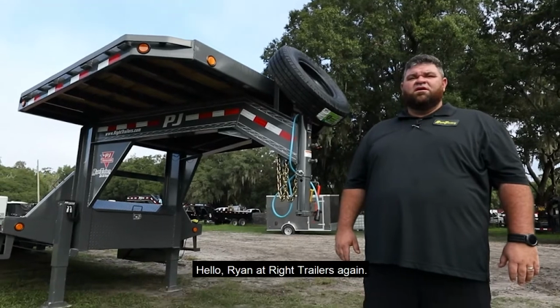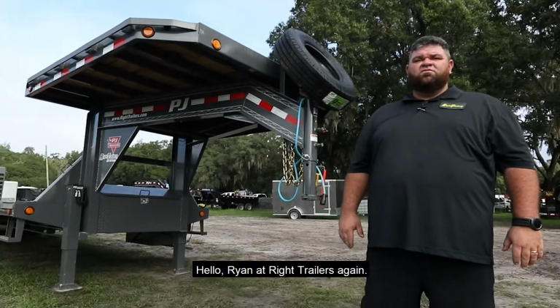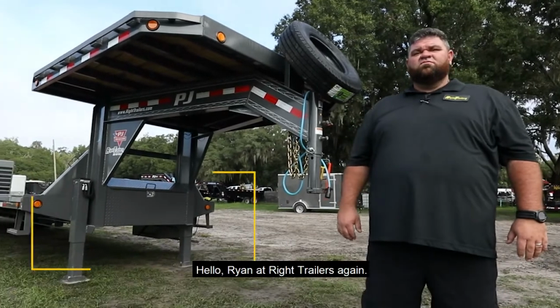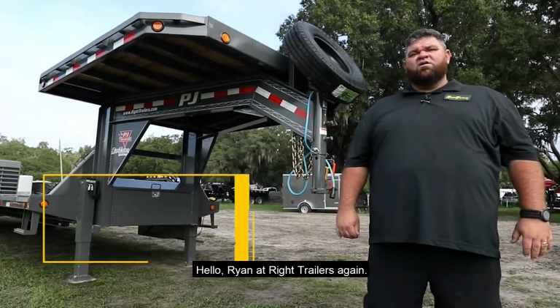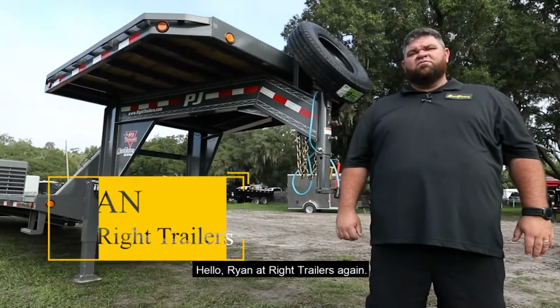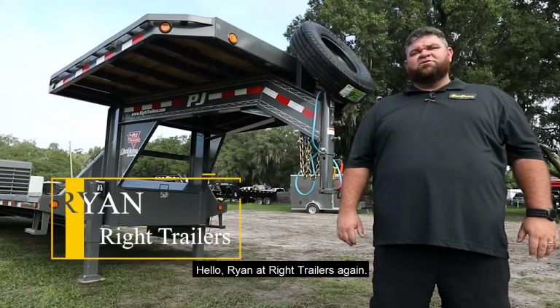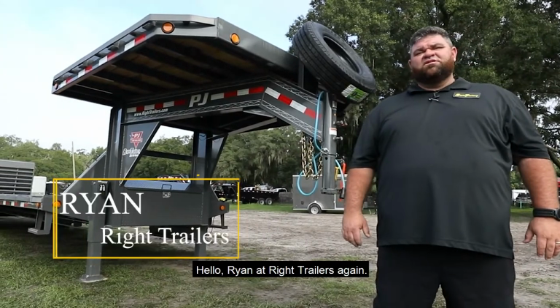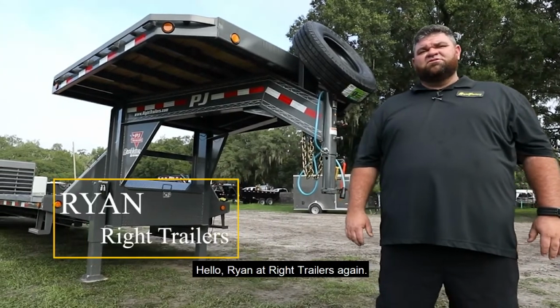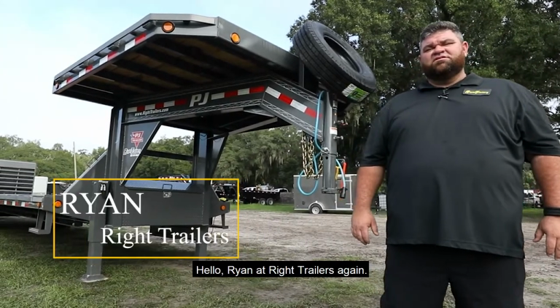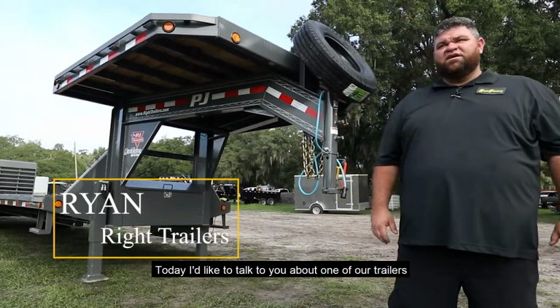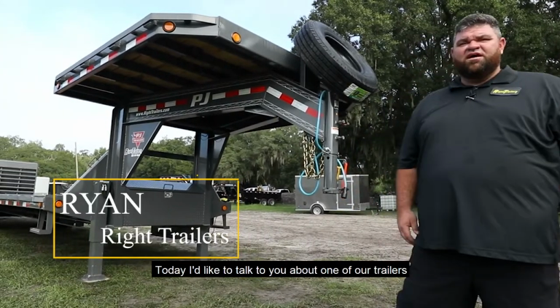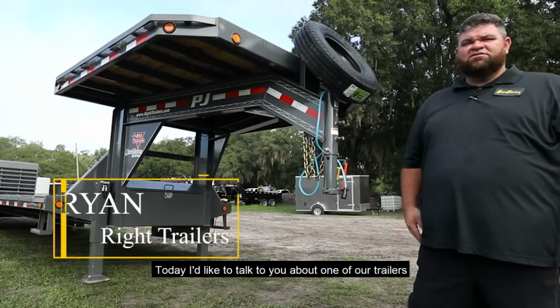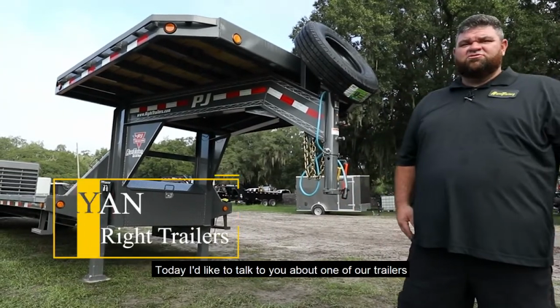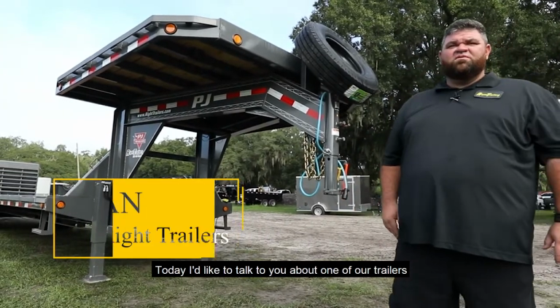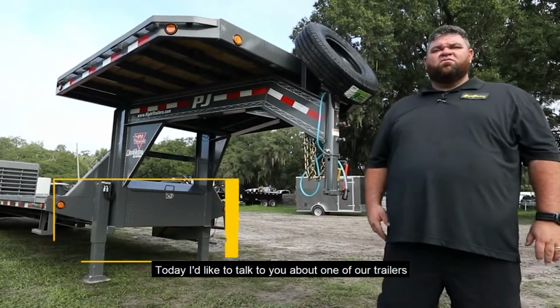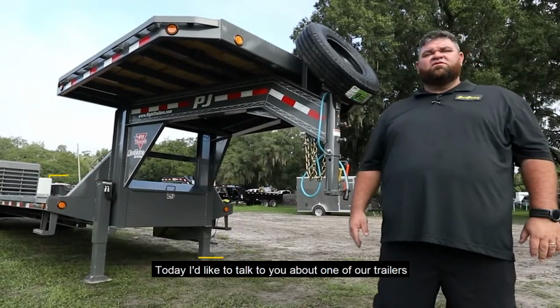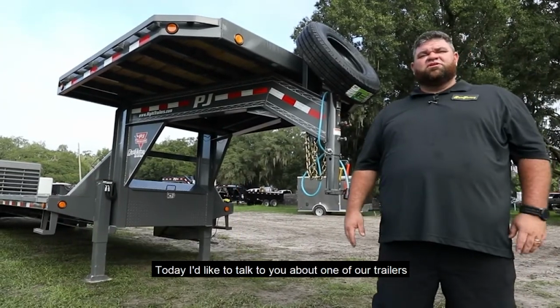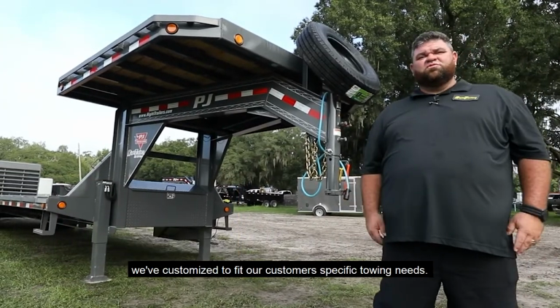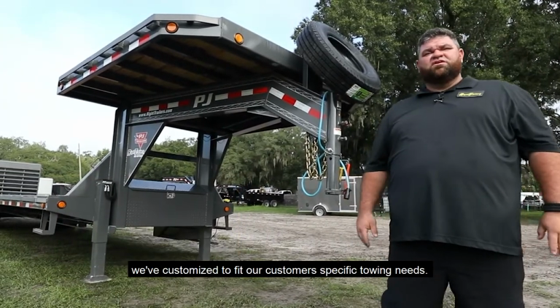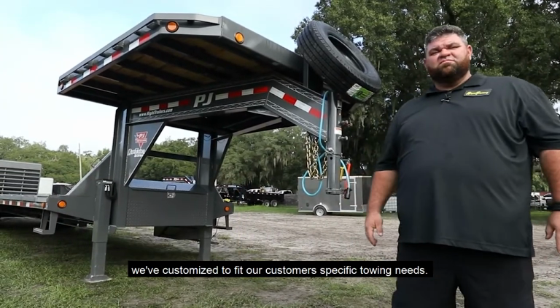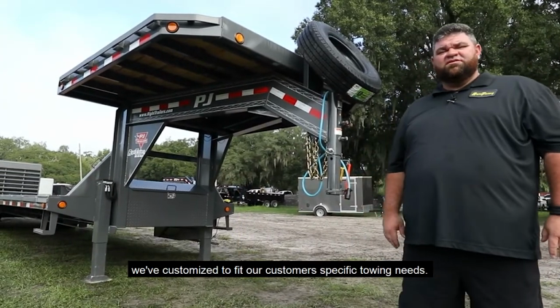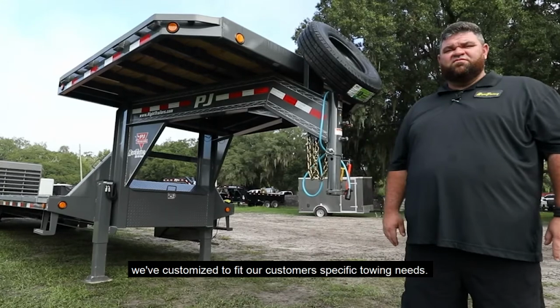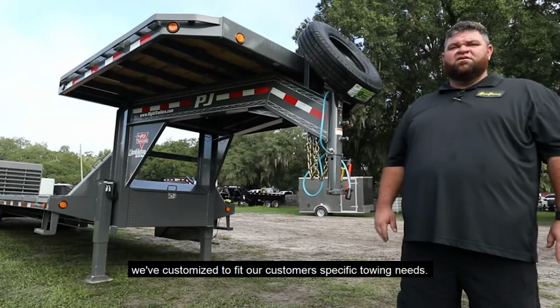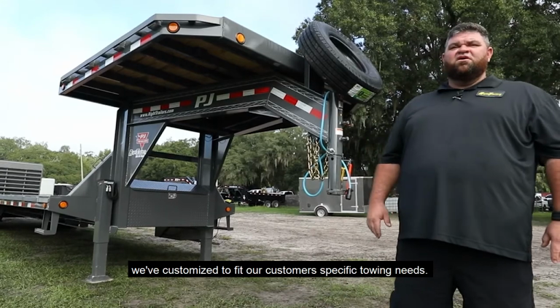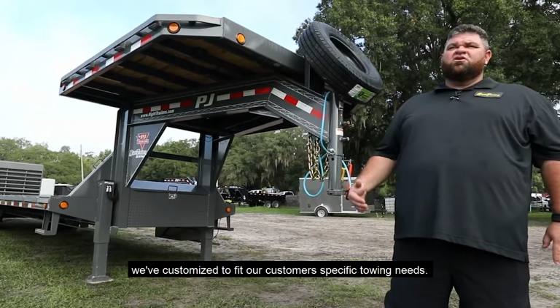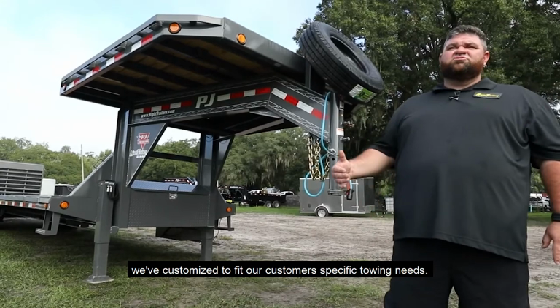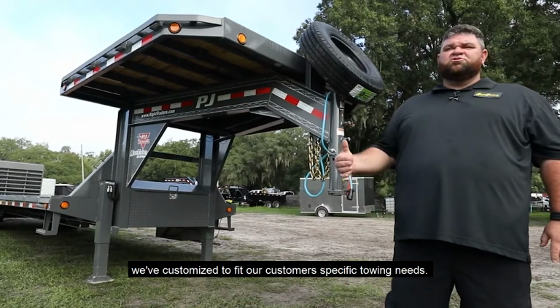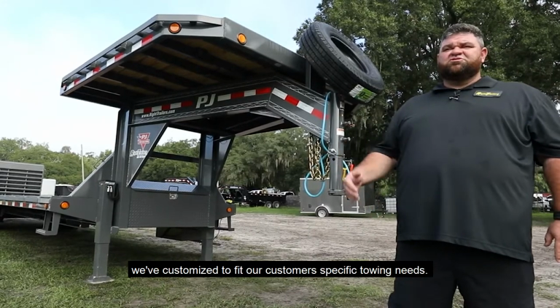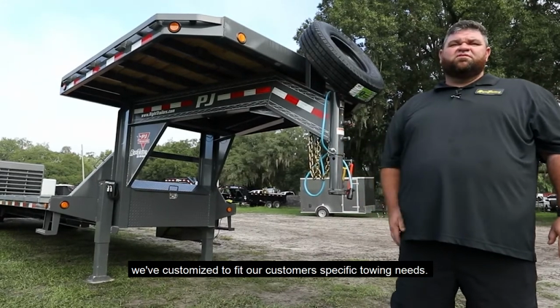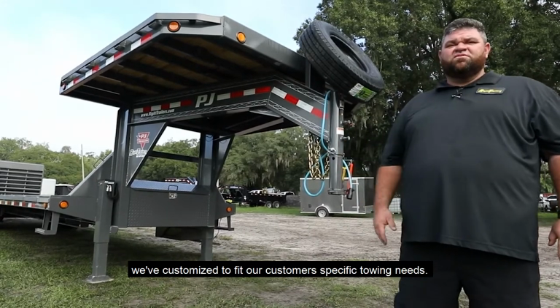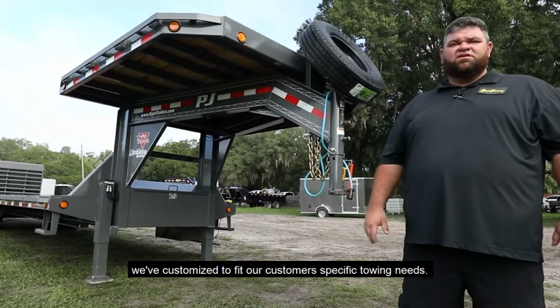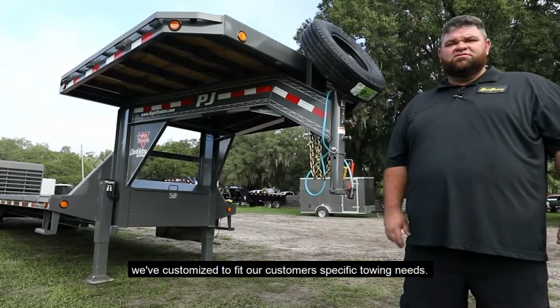Hello, Ryan at Wright Trailers again. Today I'd like to talk to you about one of our trailers we've customized to fit our customer's specific towing needs.